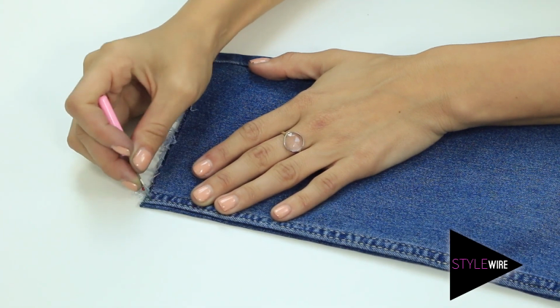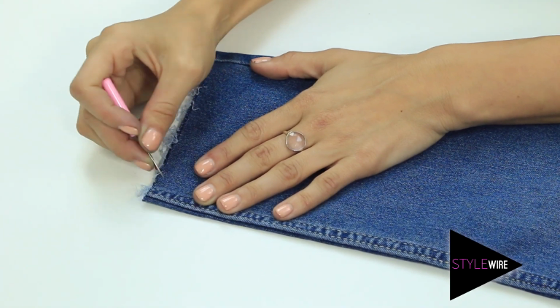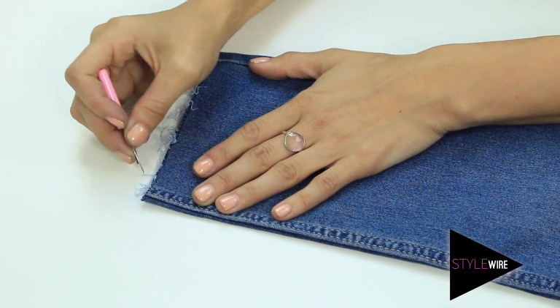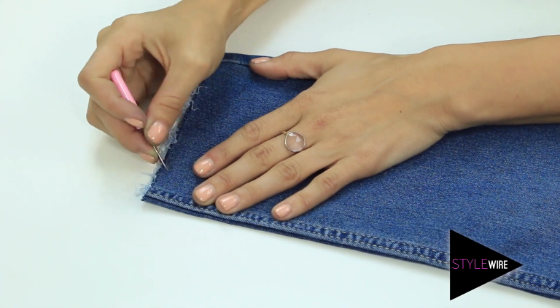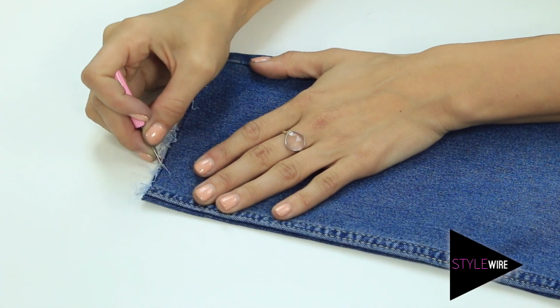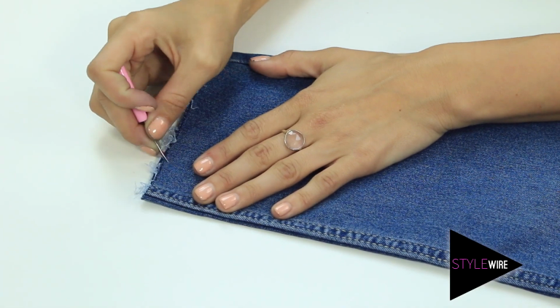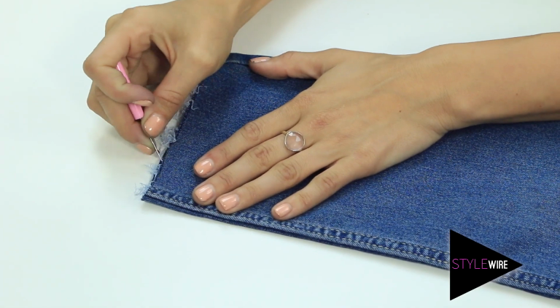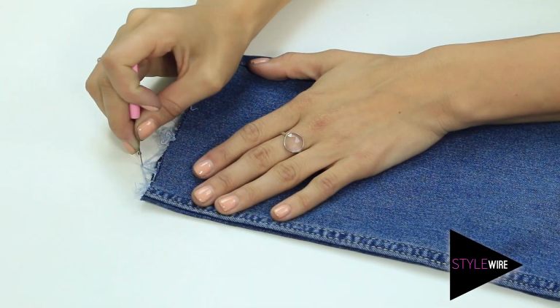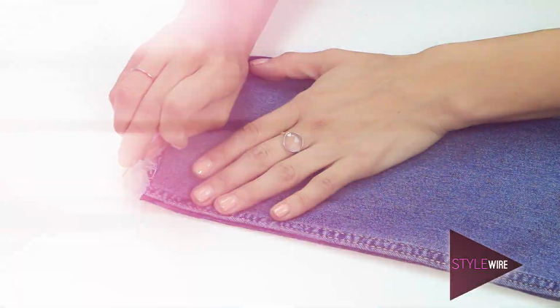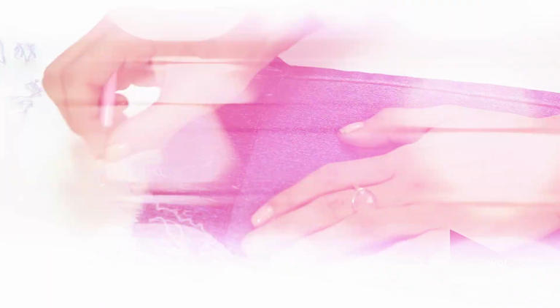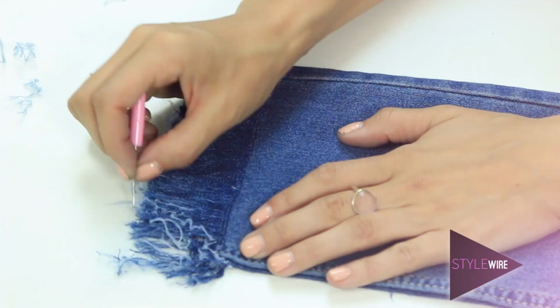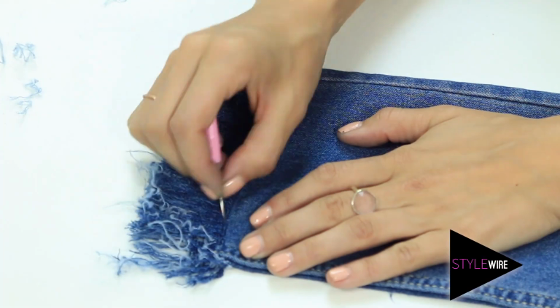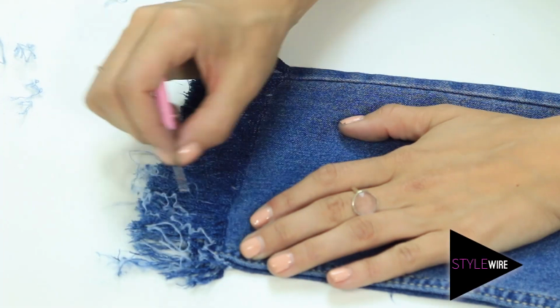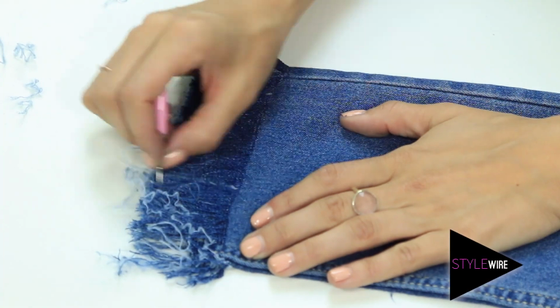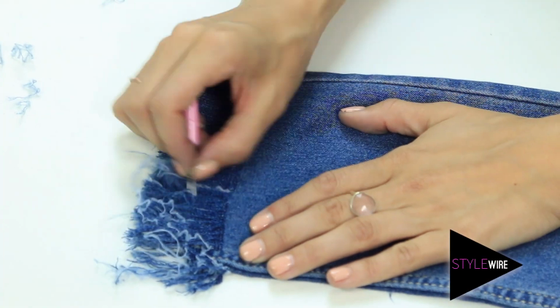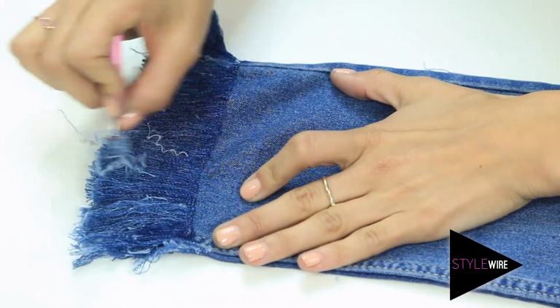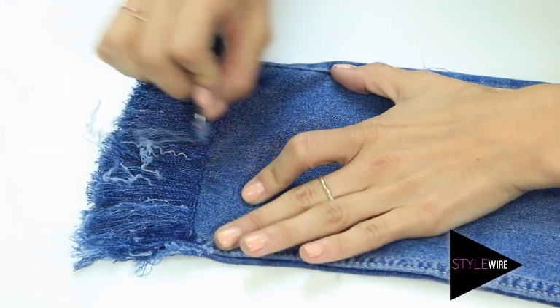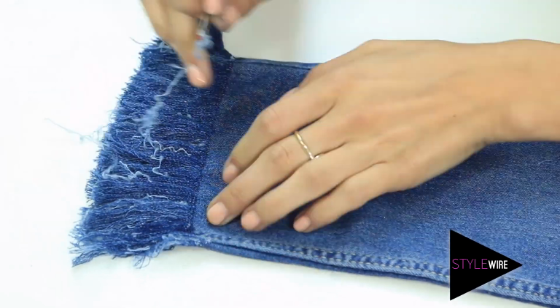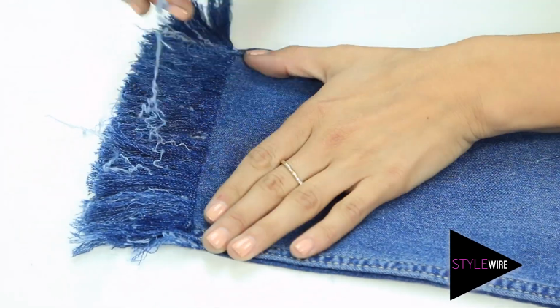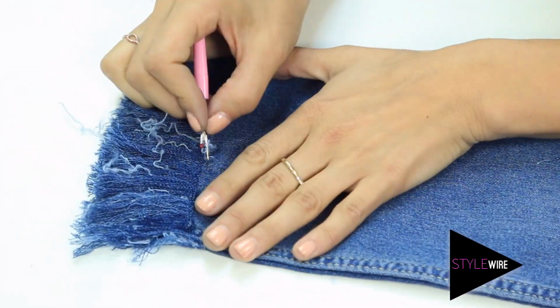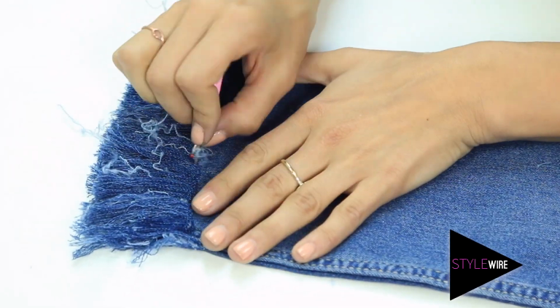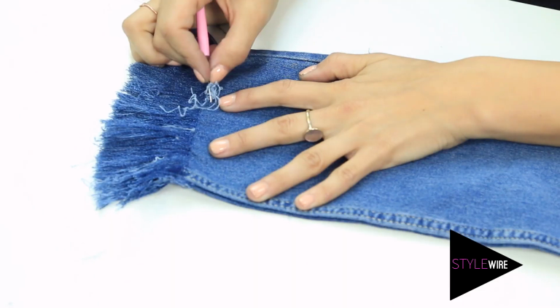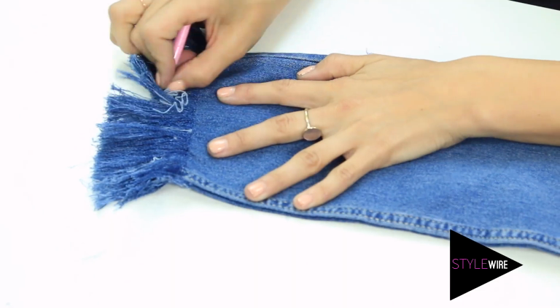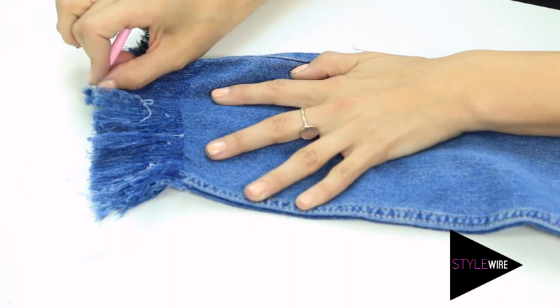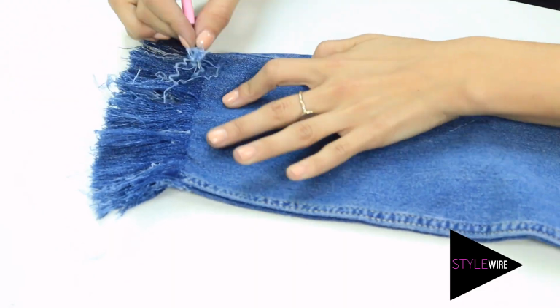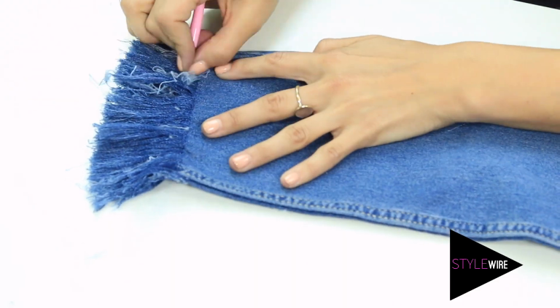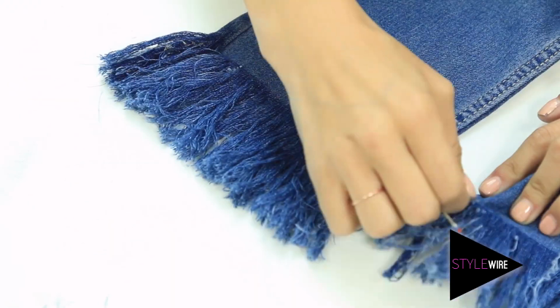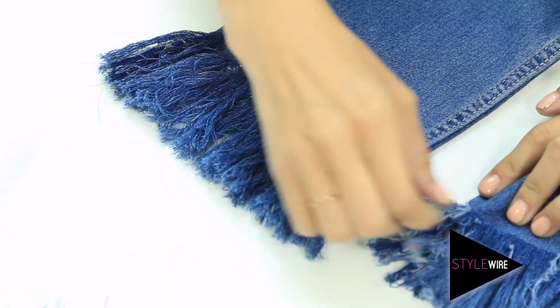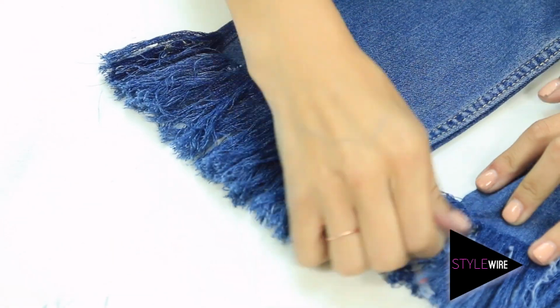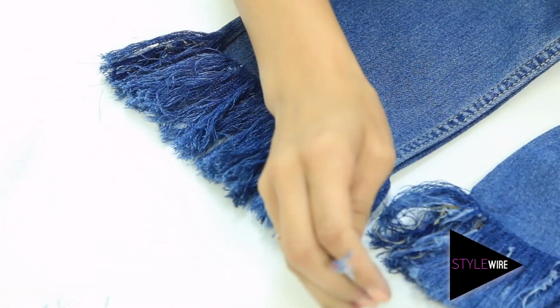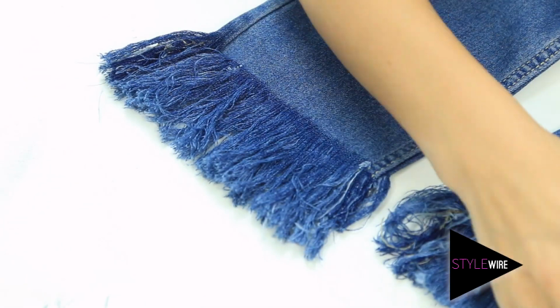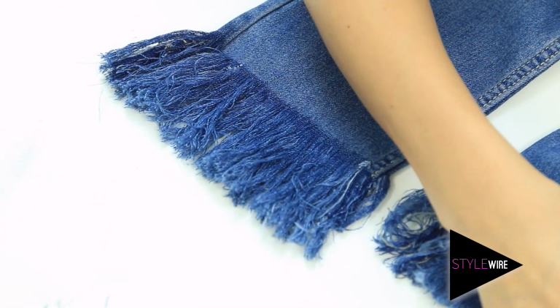Now it's a bit time consuming but the result is great. Just pick your threads until the fringe is the length you want it to be.